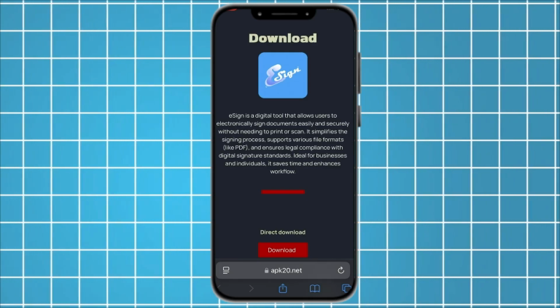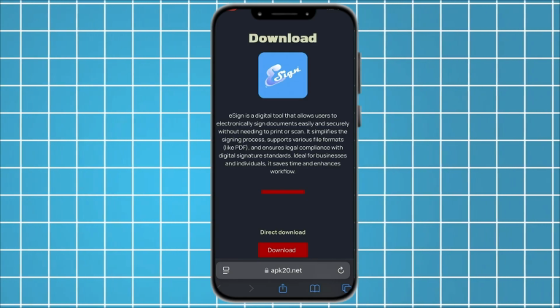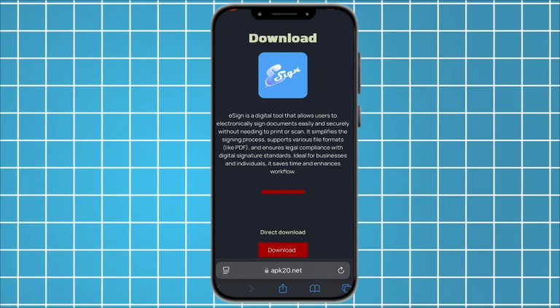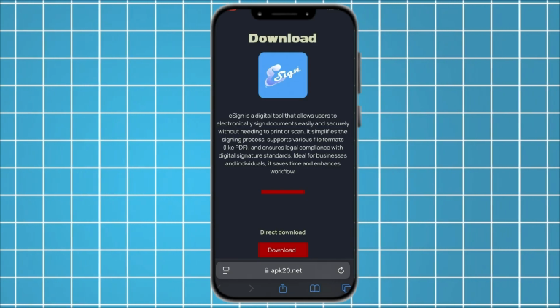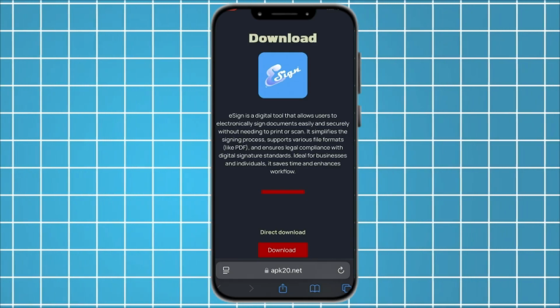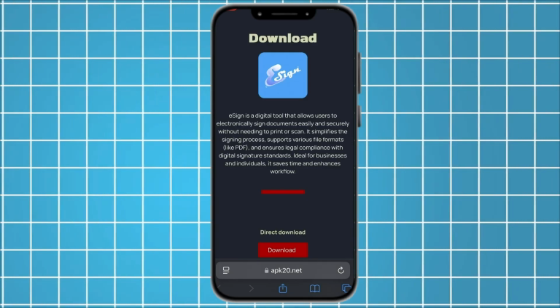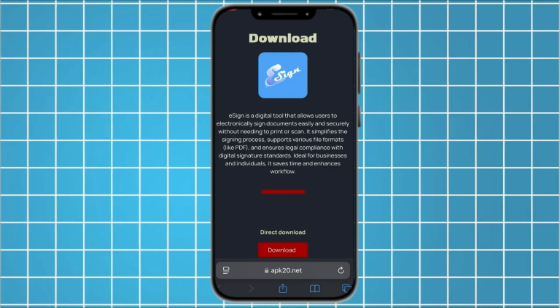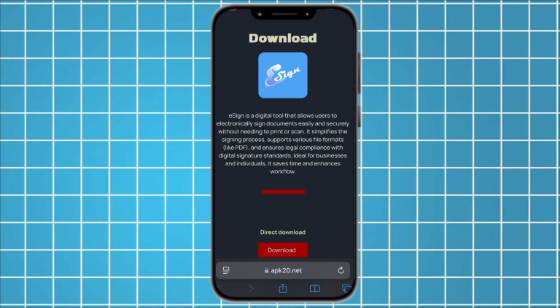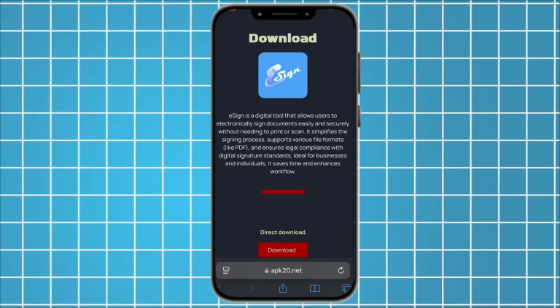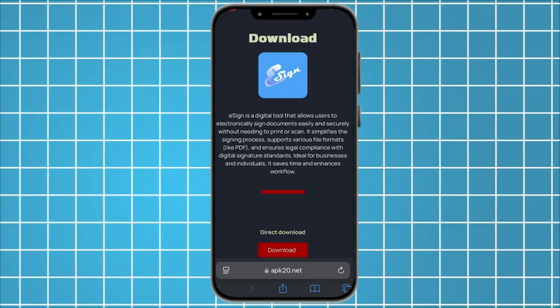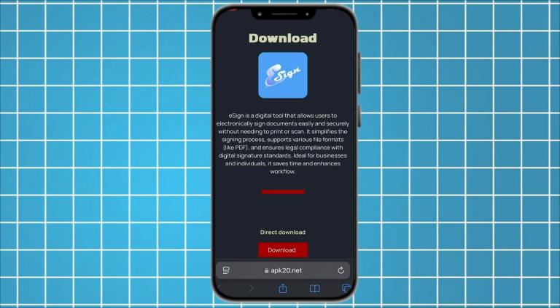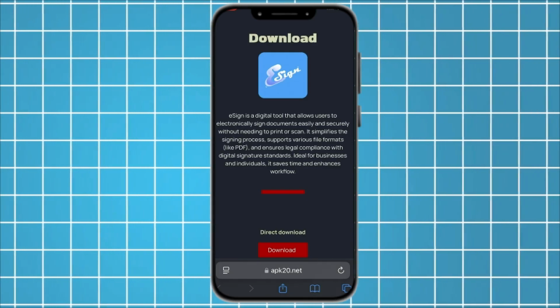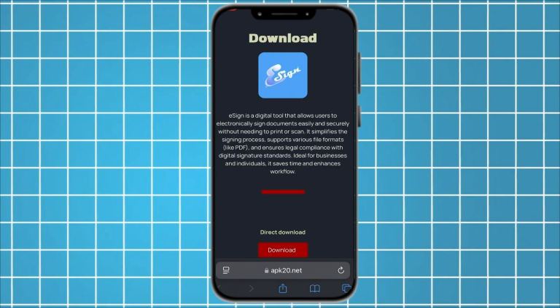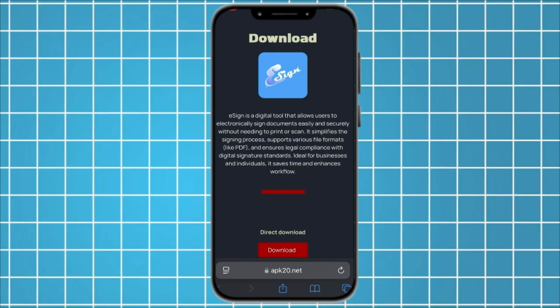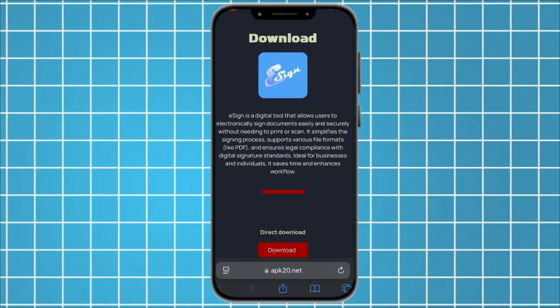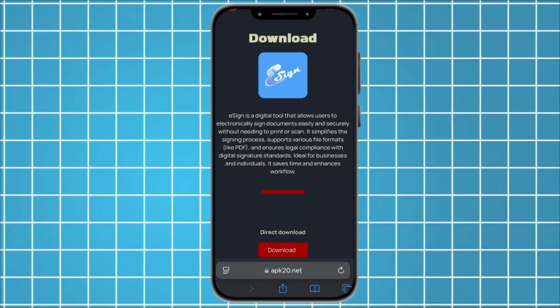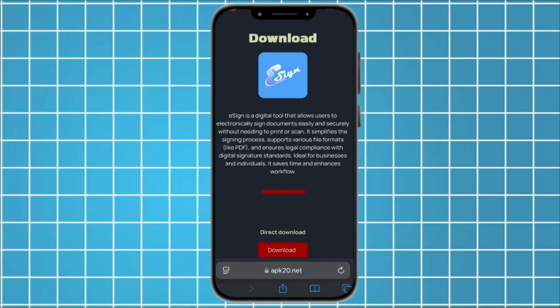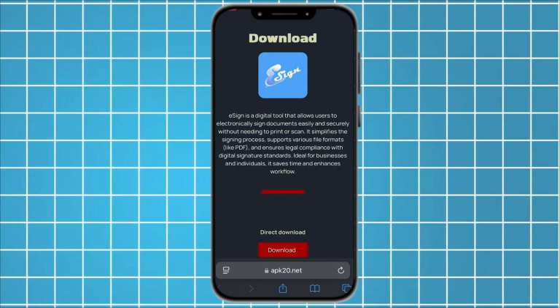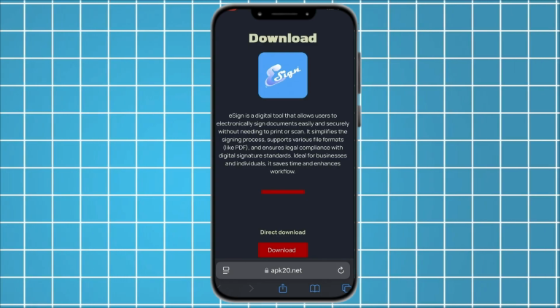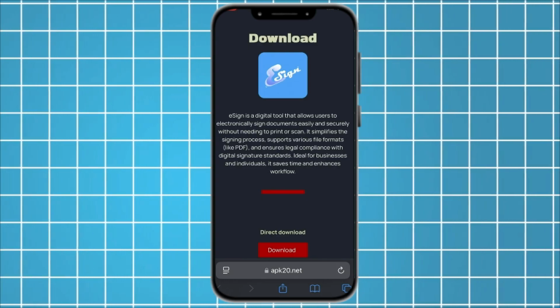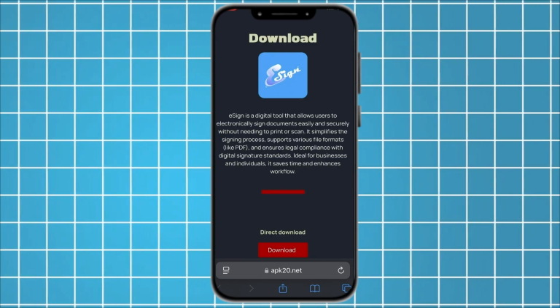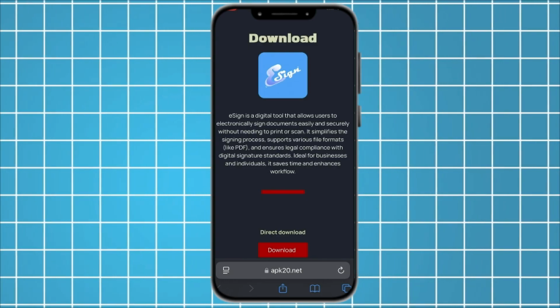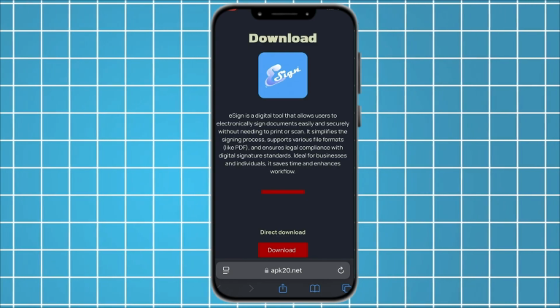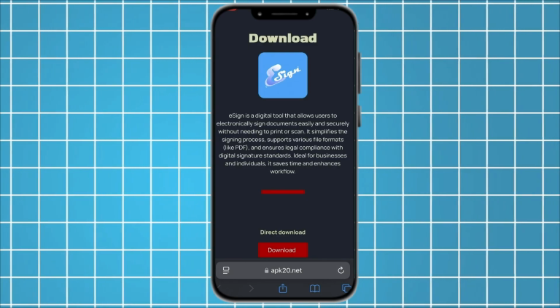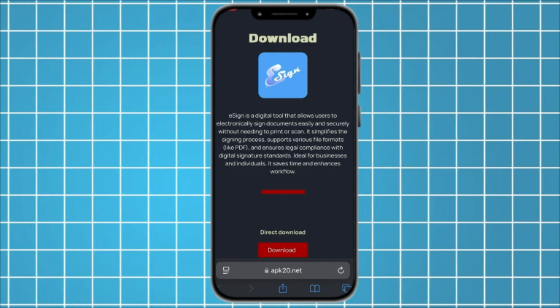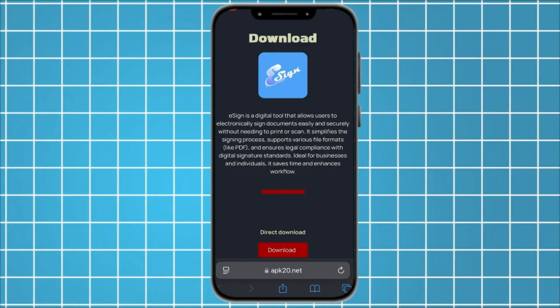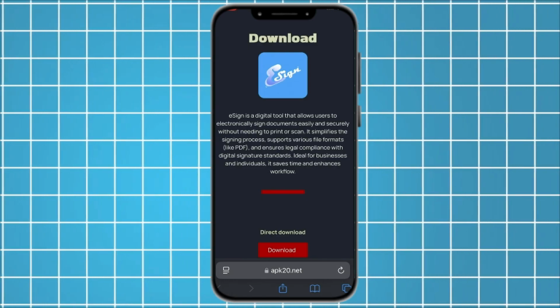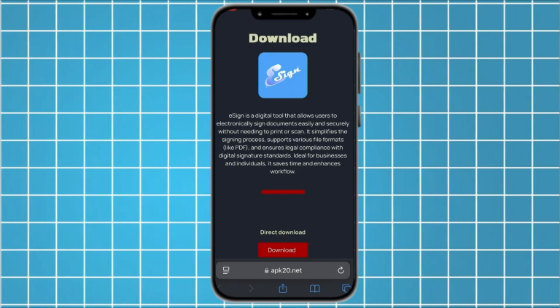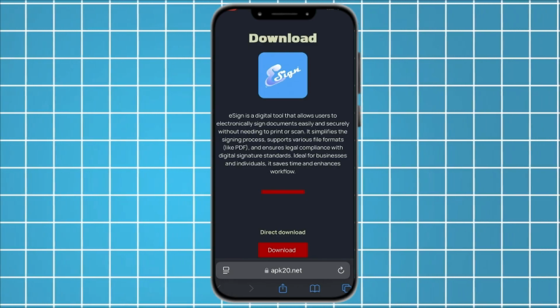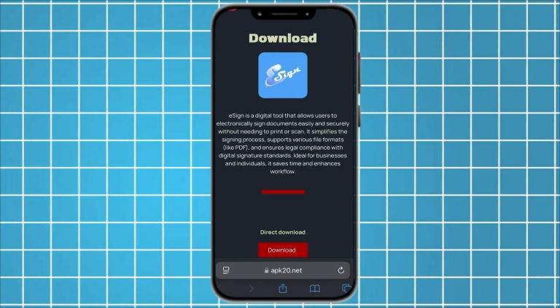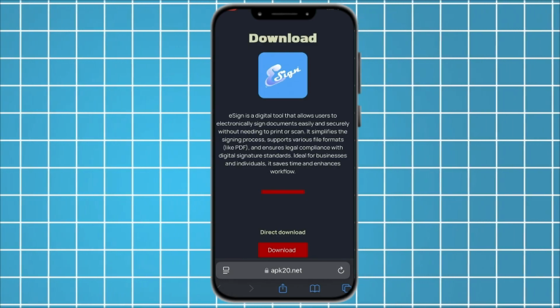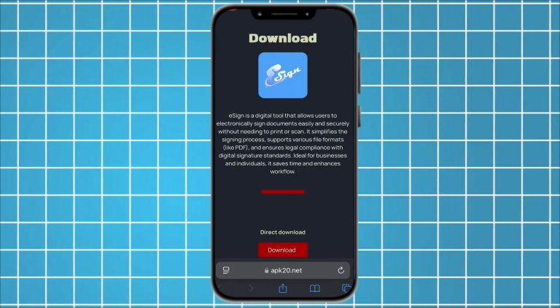If you are looking for a simple and reliable way to get iSign, follow along with me step by step, and let's get started.